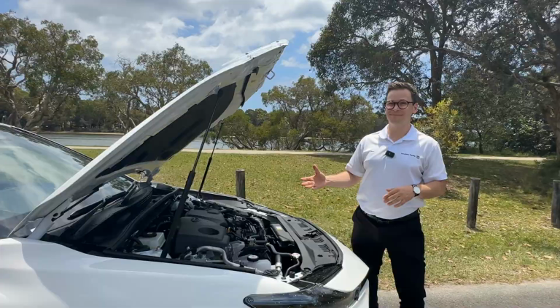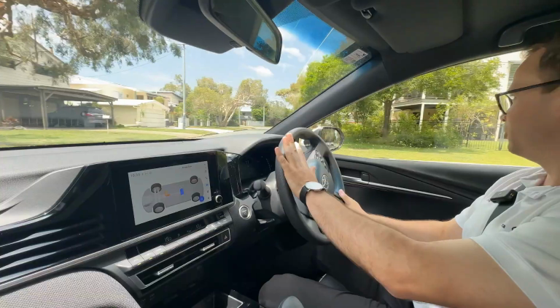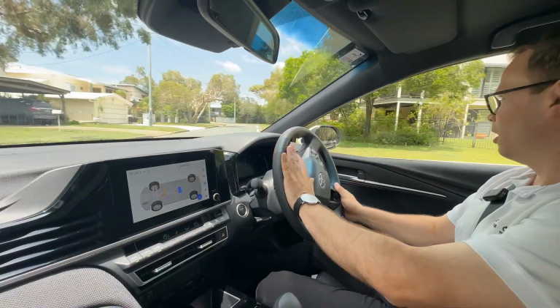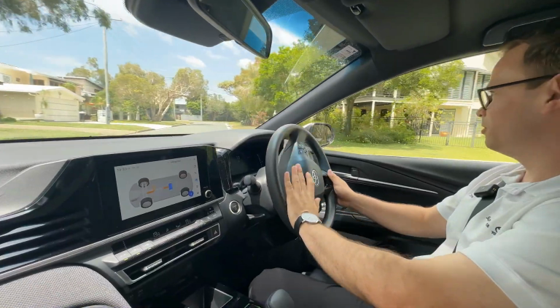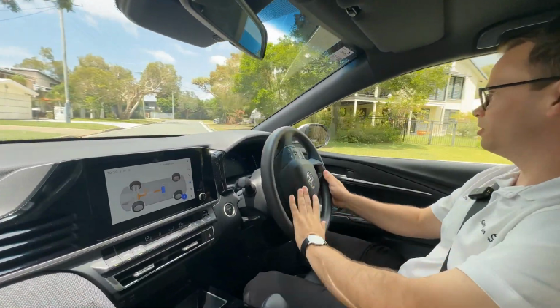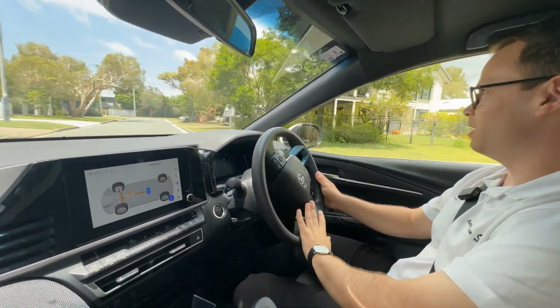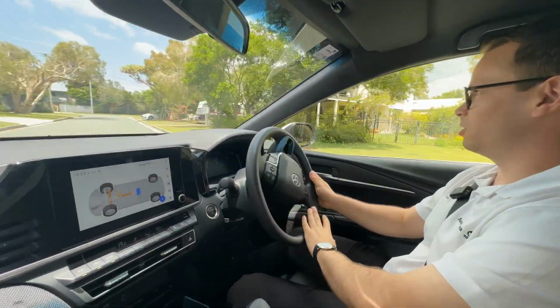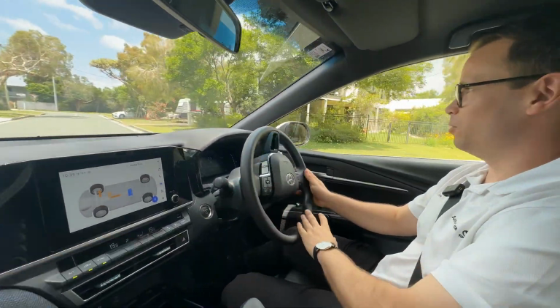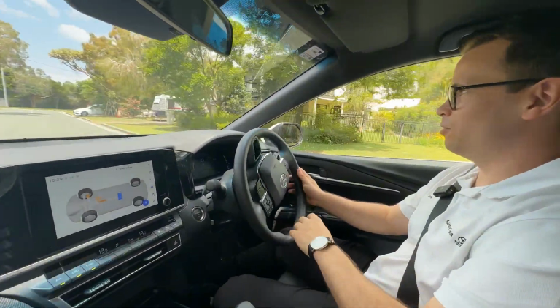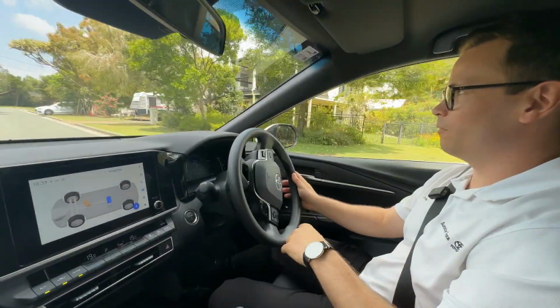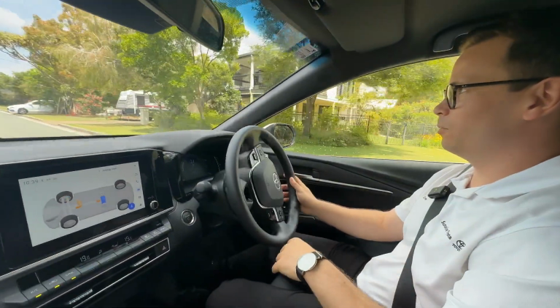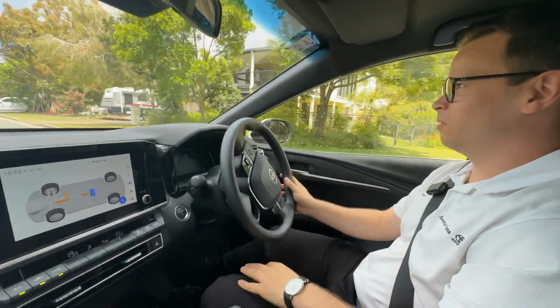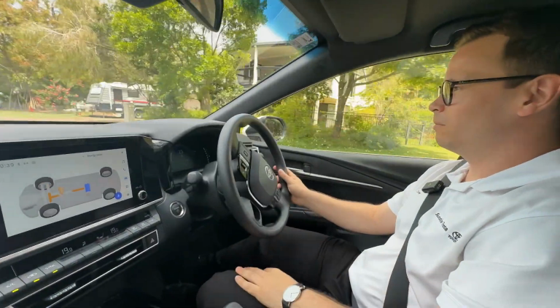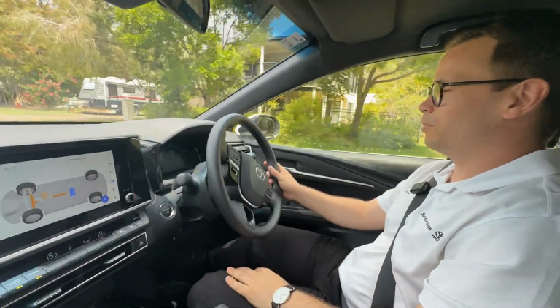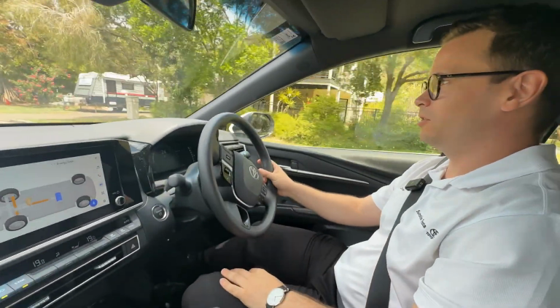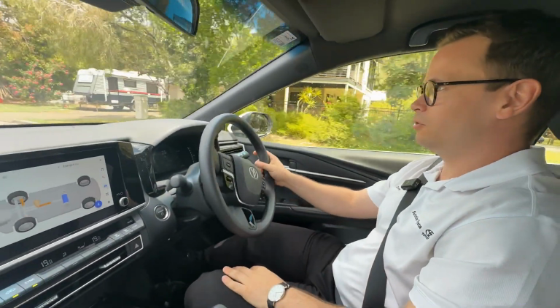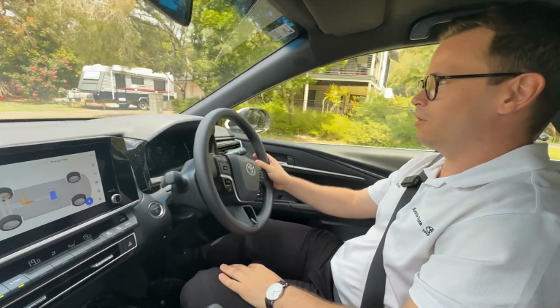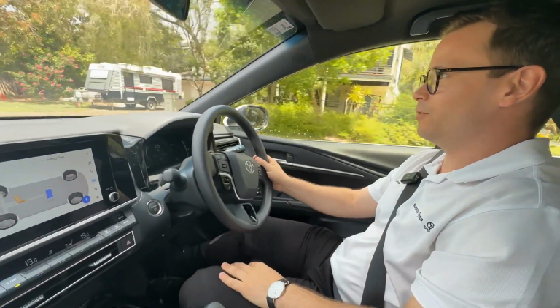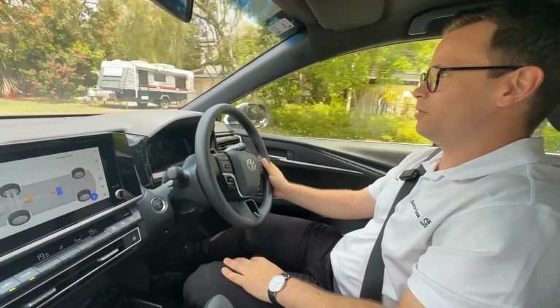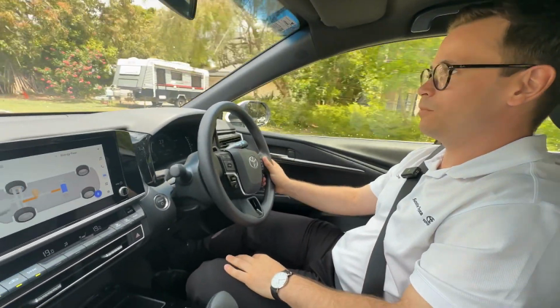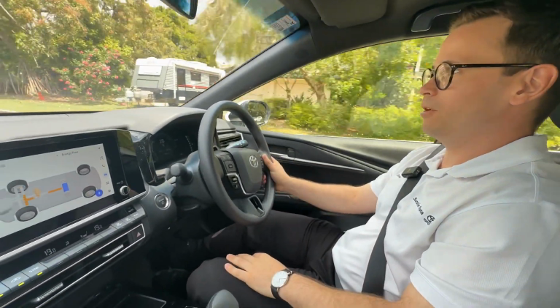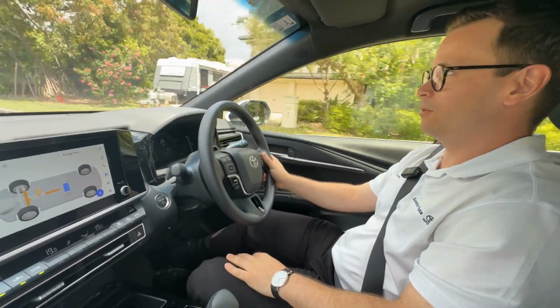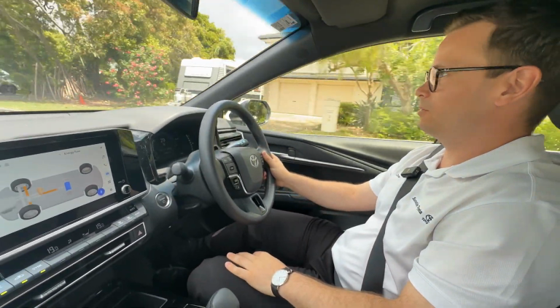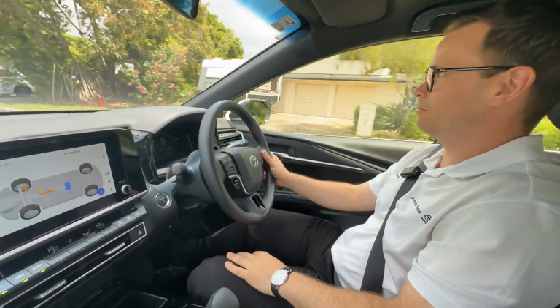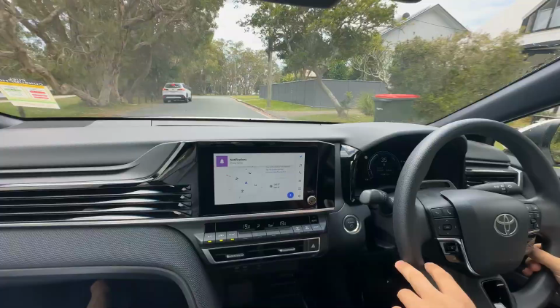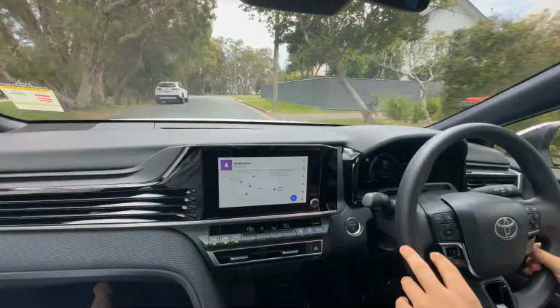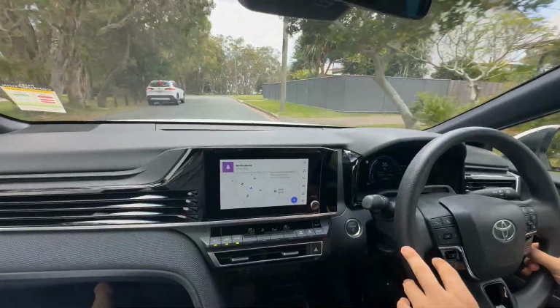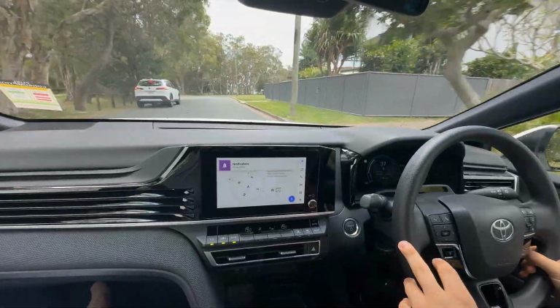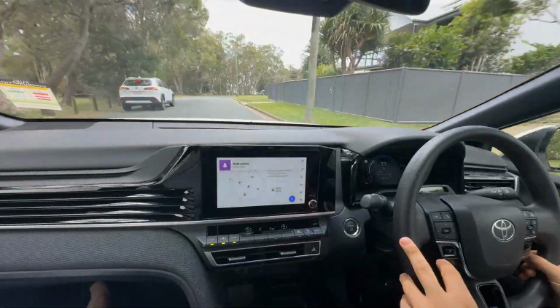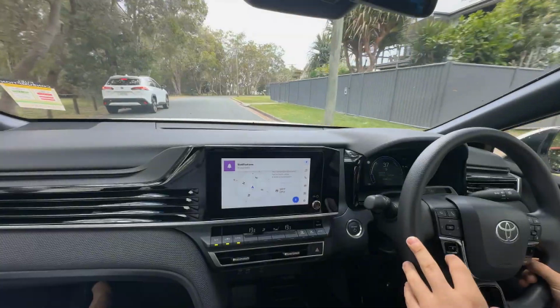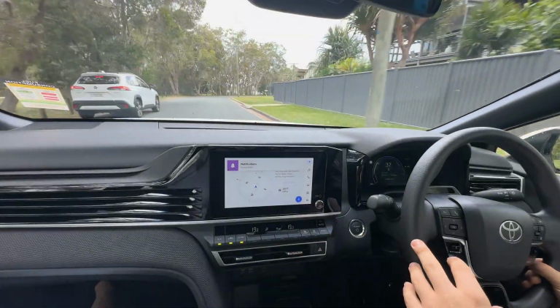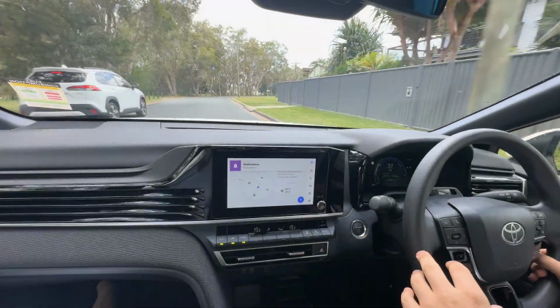The hybrid system makes it smooth, comfortable, and pretty easy to drive whether you're on the open road or just scooting around the lake.